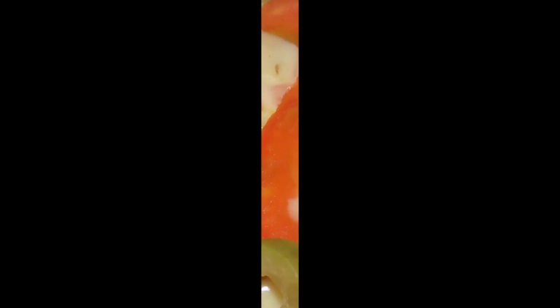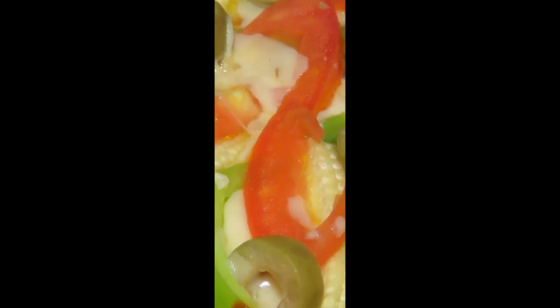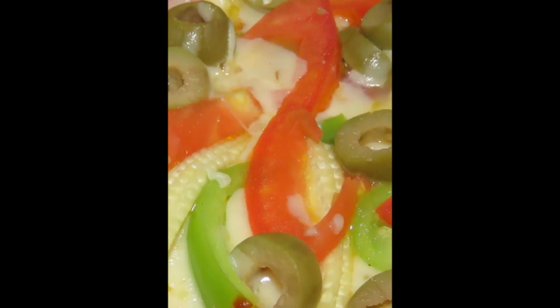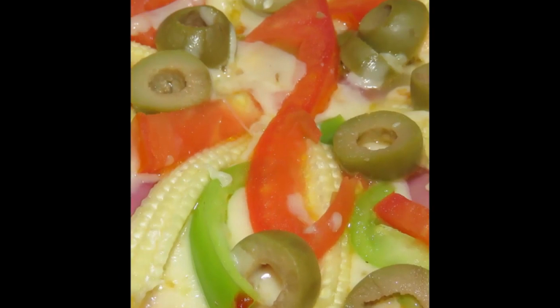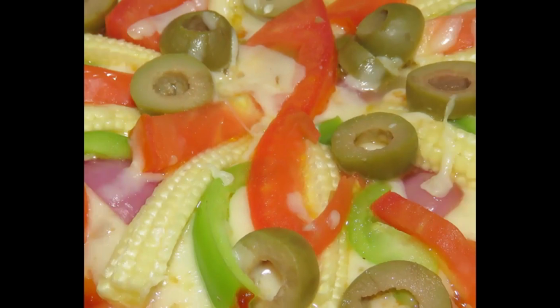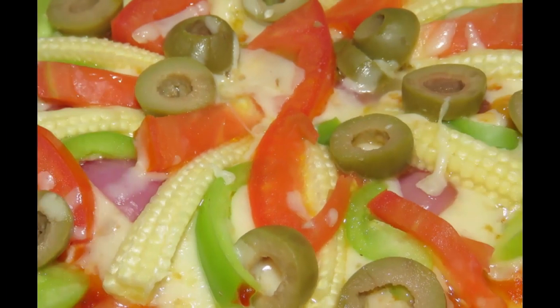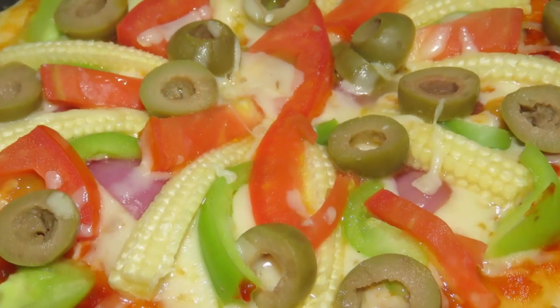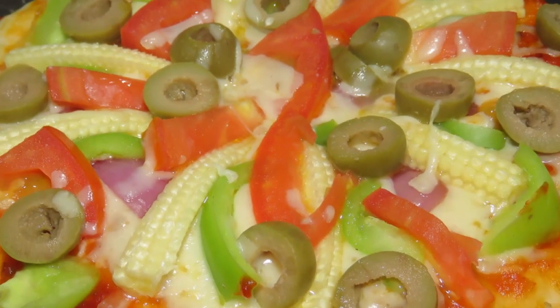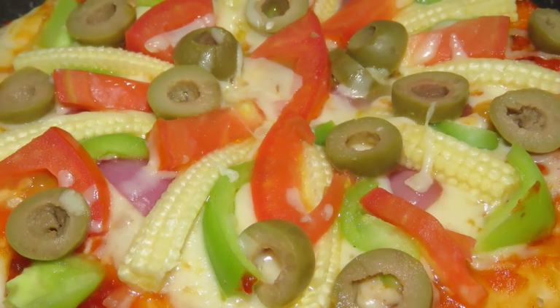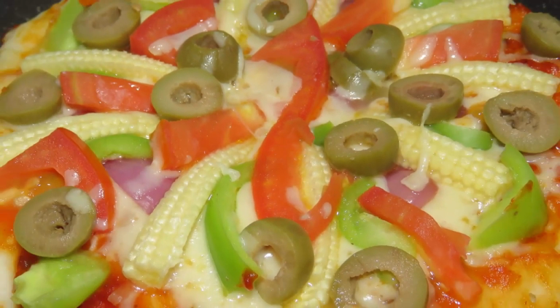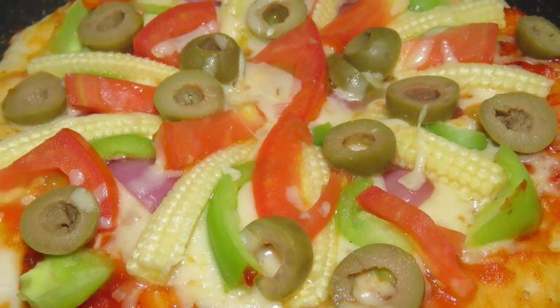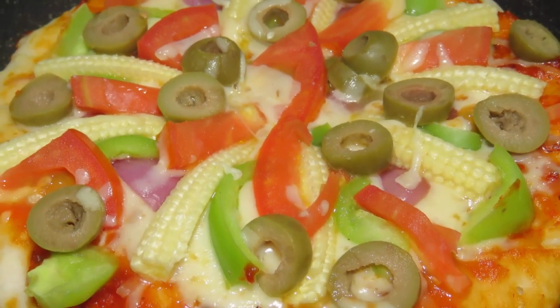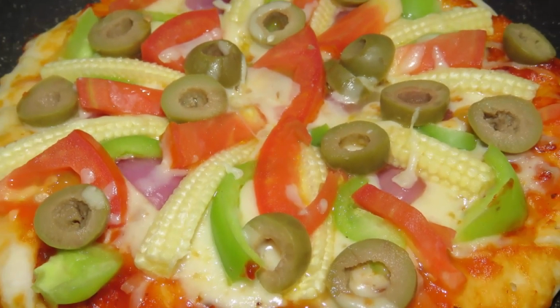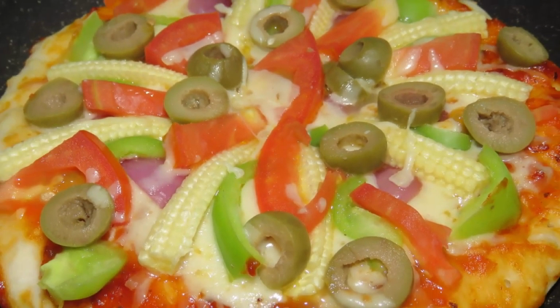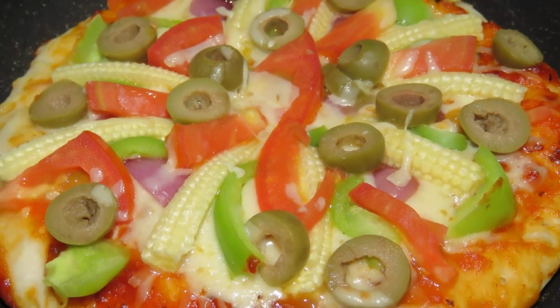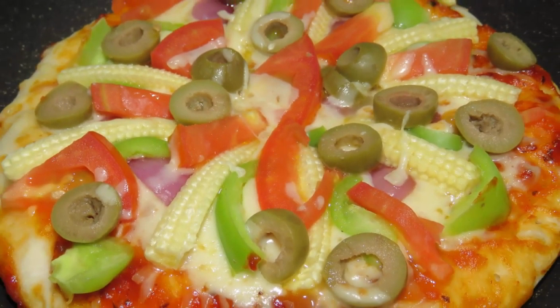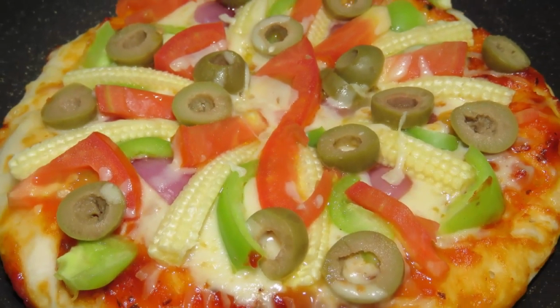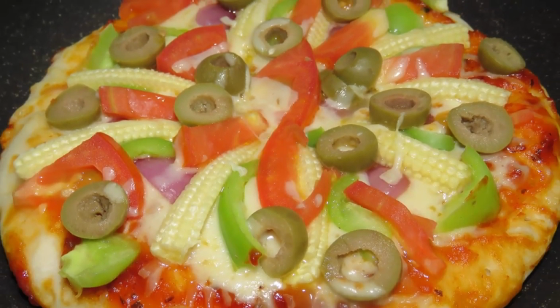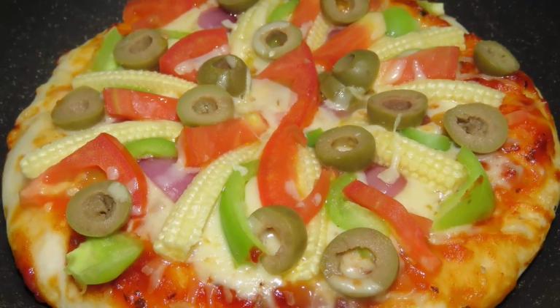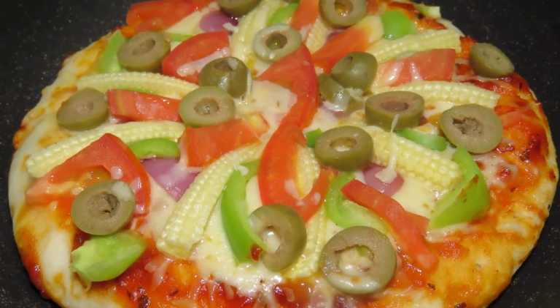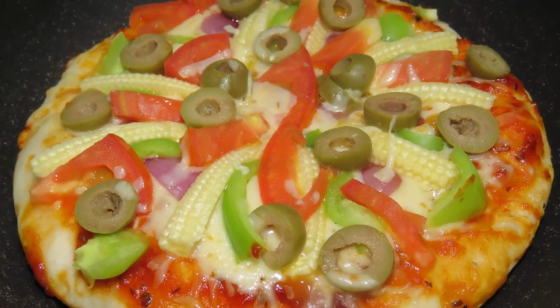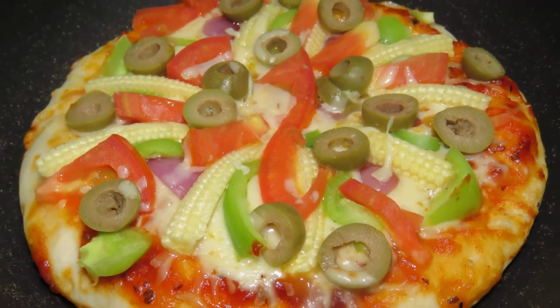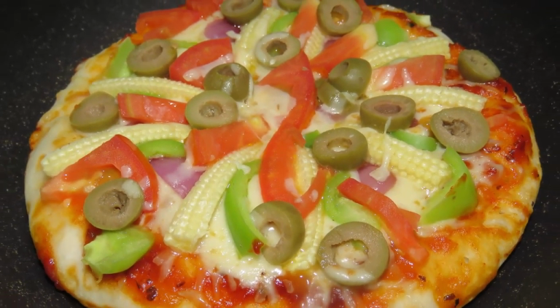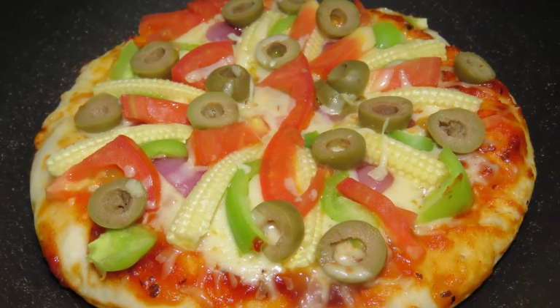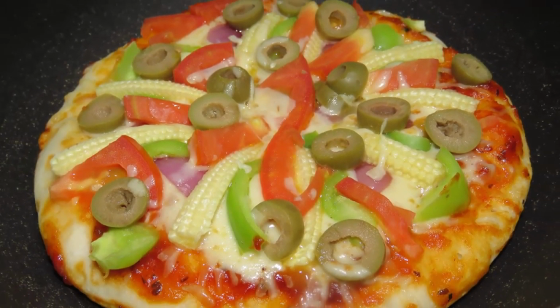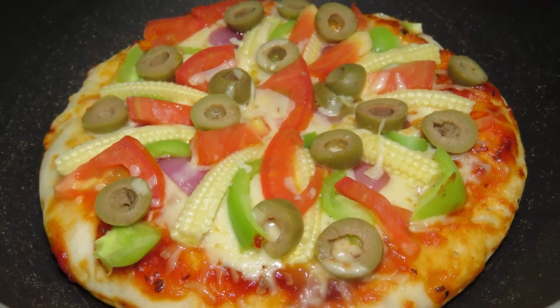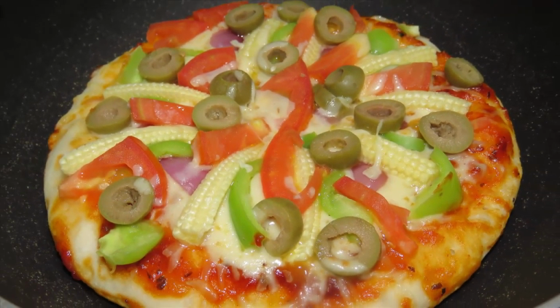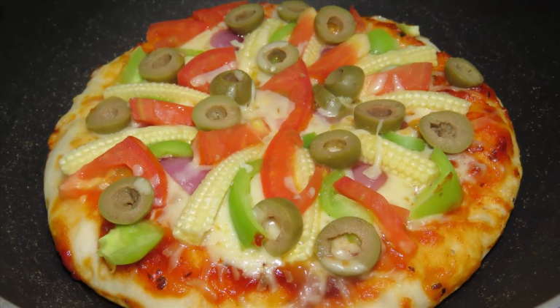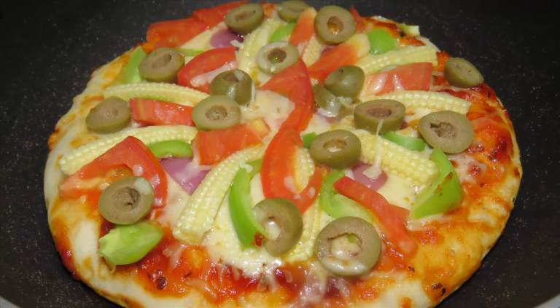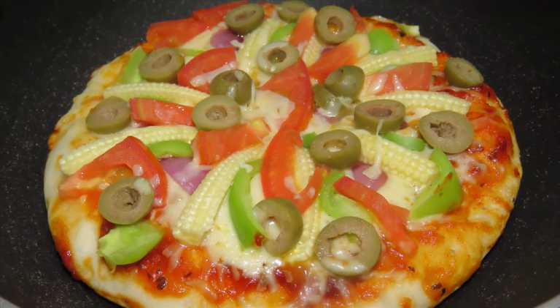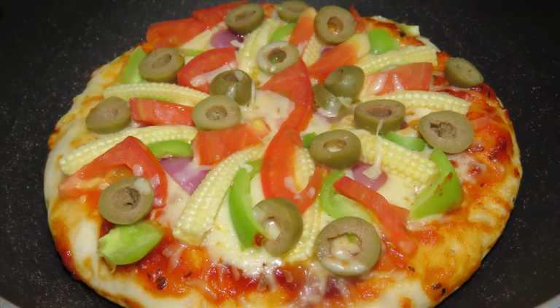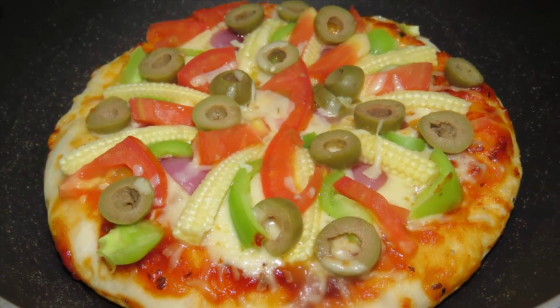Hi friends! Welcome to my channel! This is a pizza recipe for today.